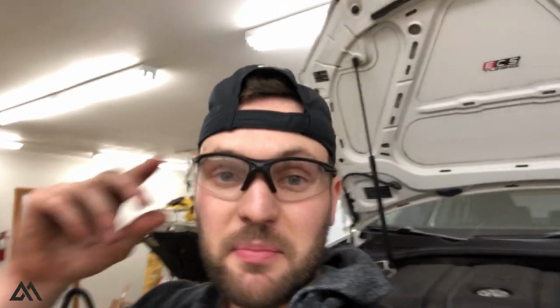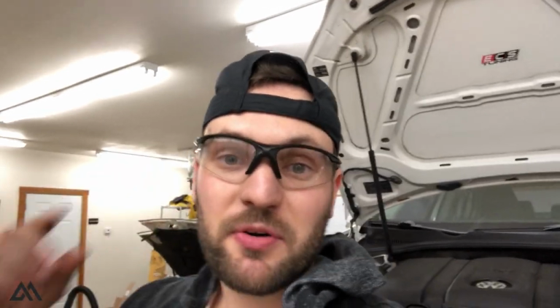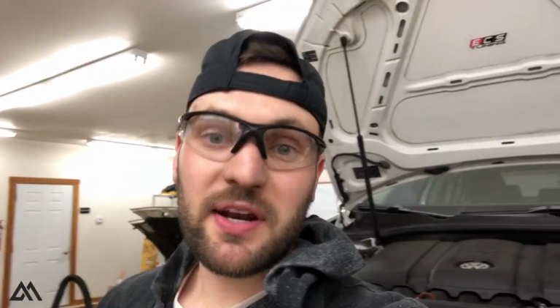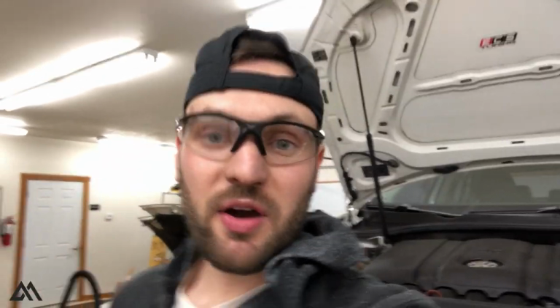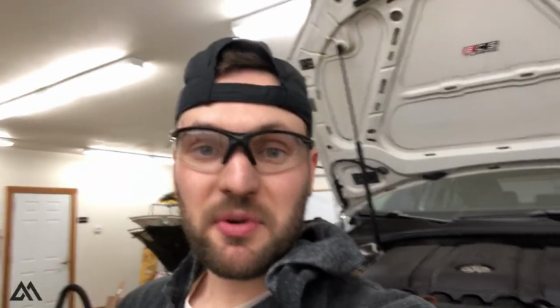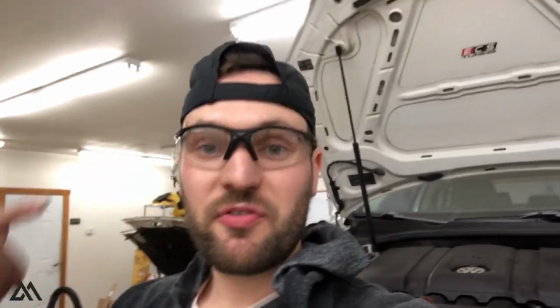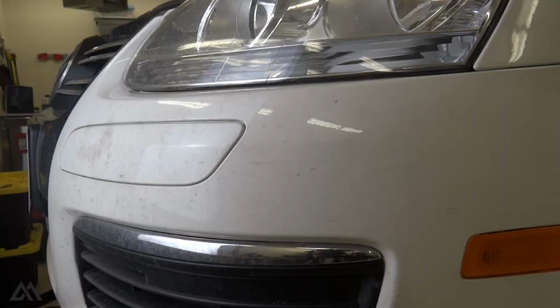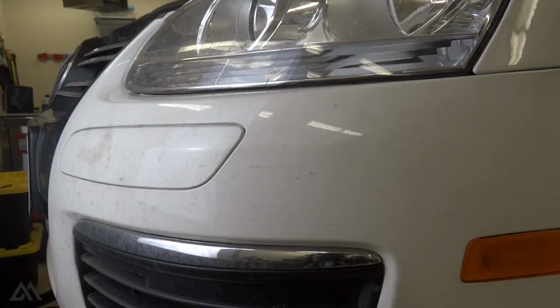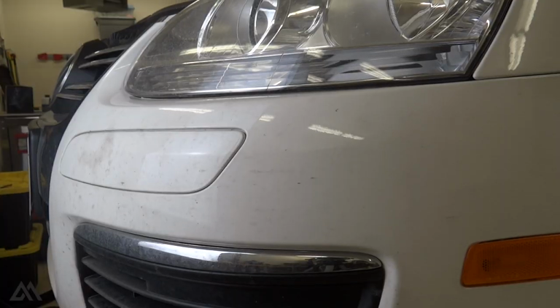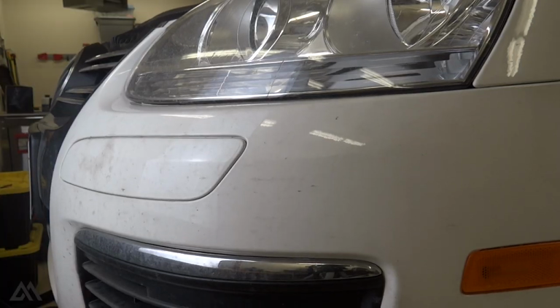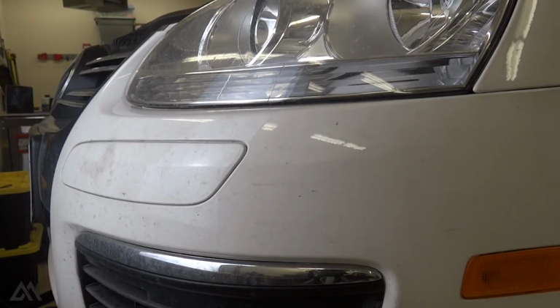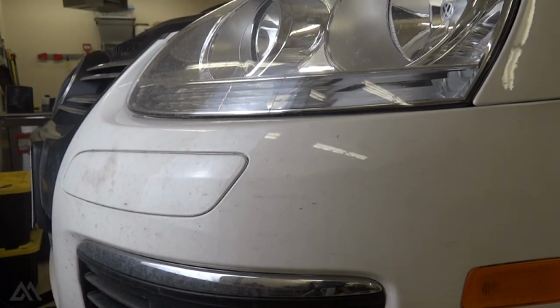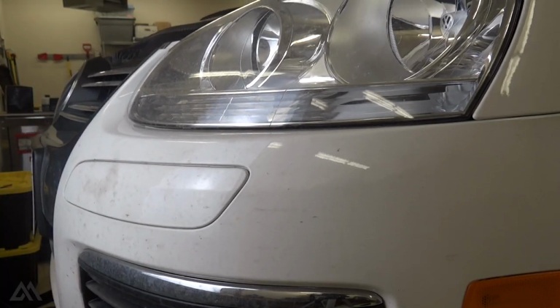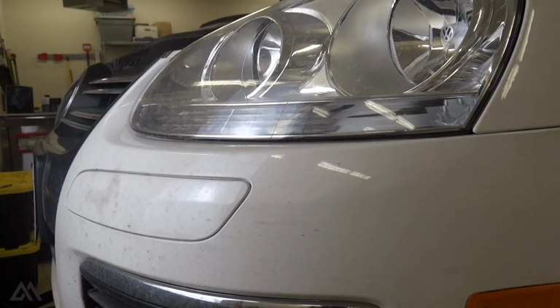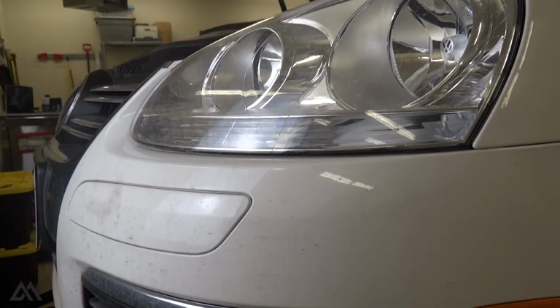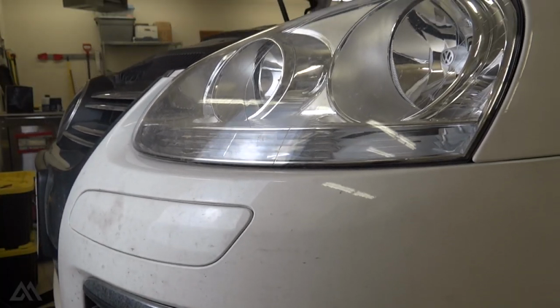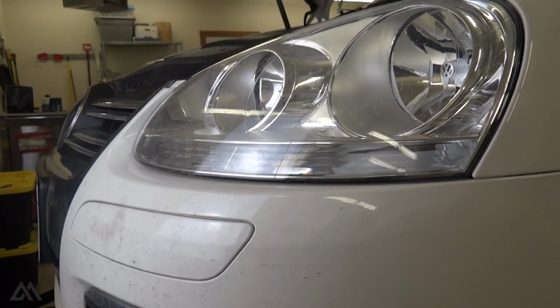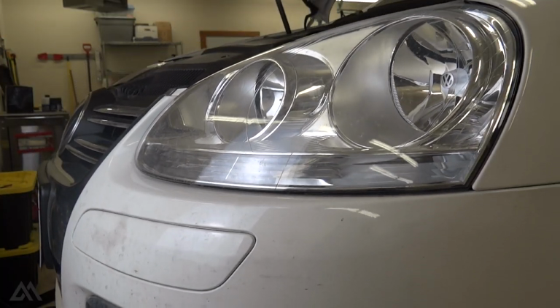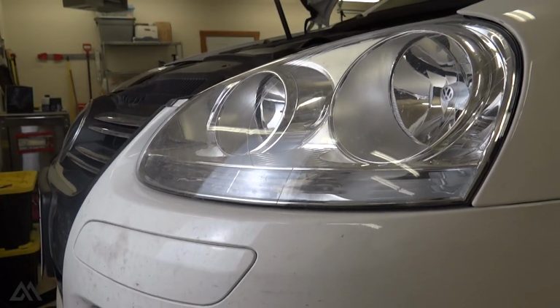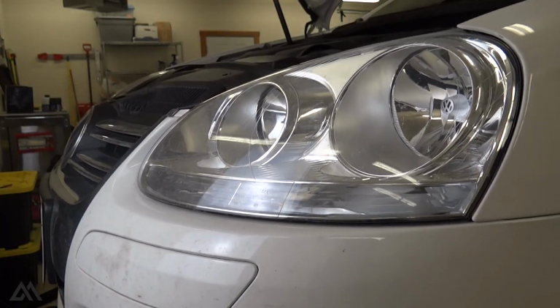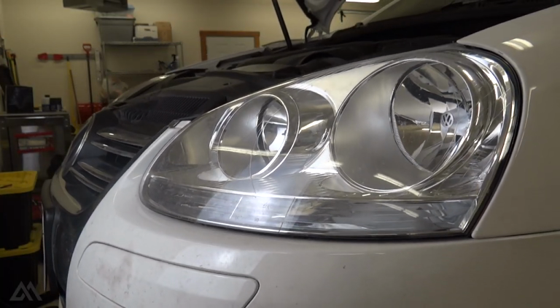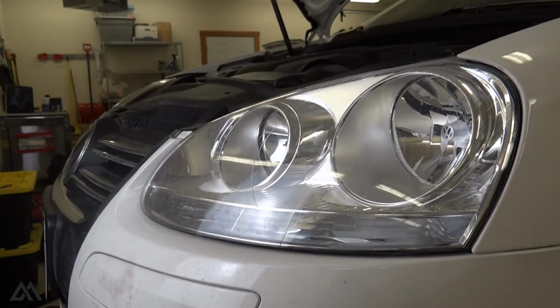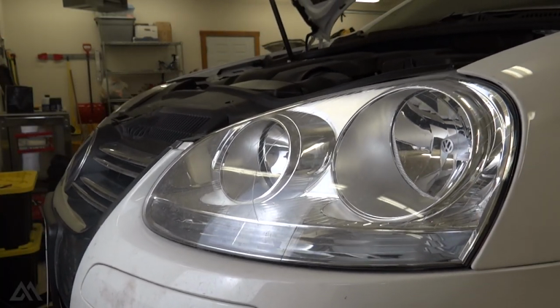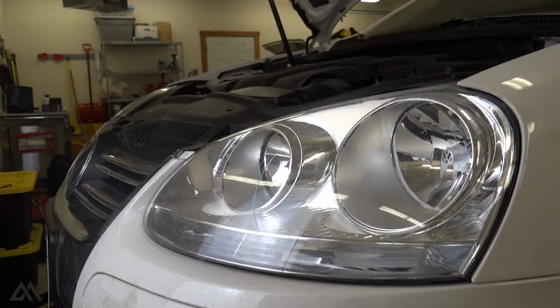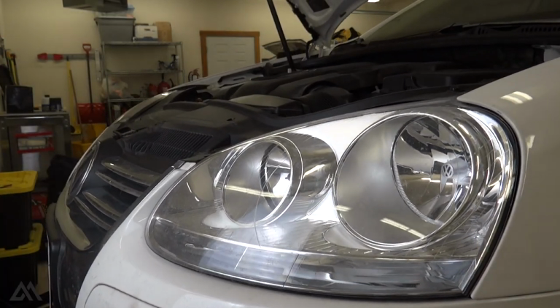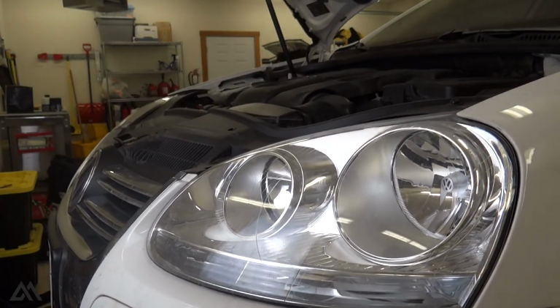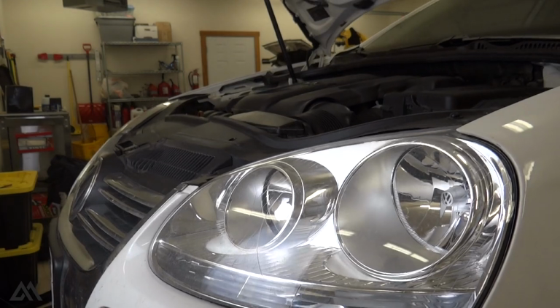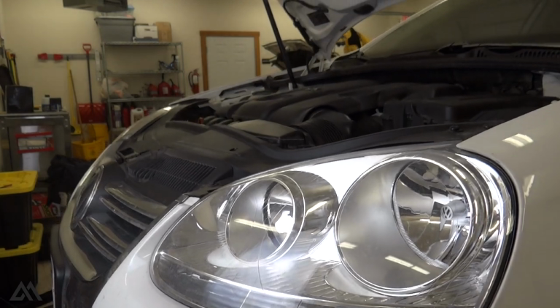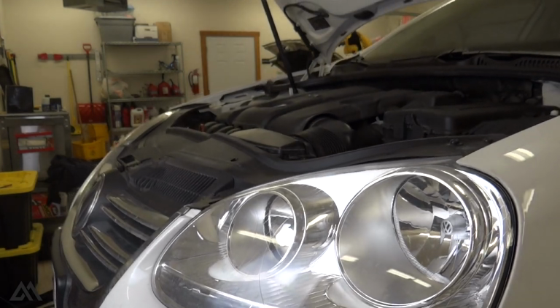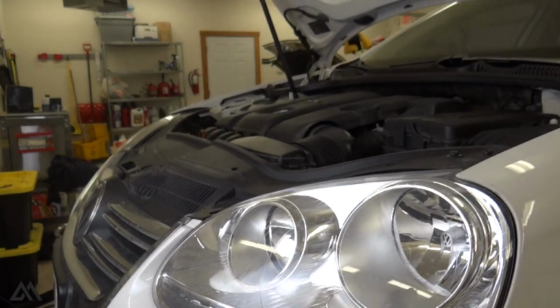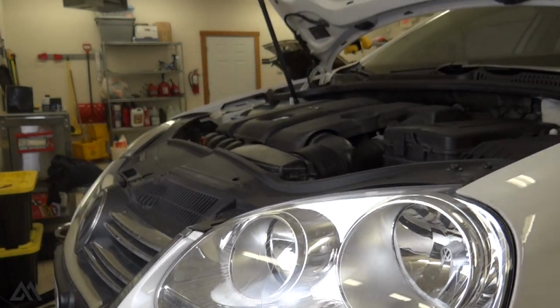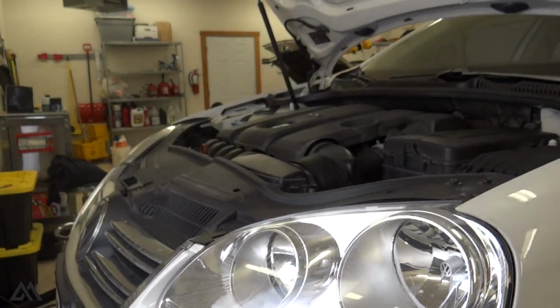Now that we've got the new filter in and the drain plug in, we could put the skid plate back on, but right now I'm going to fill it up and test it out to make sure there are no leaks, then put the skid plate on at the very end.